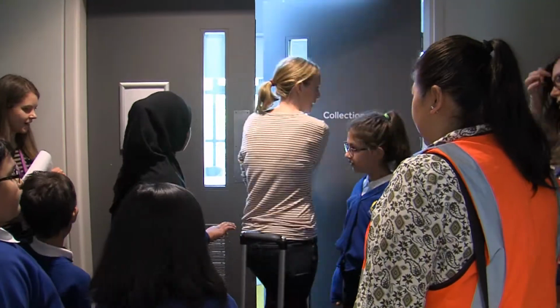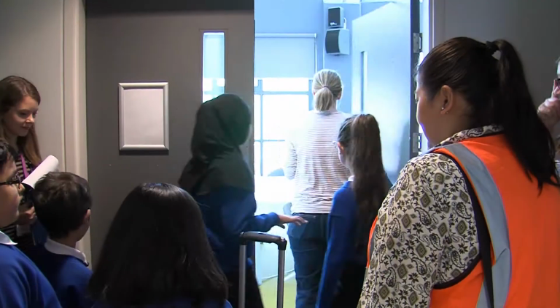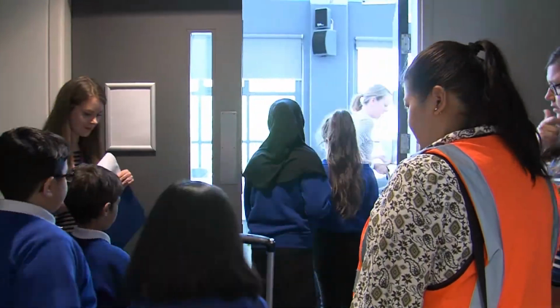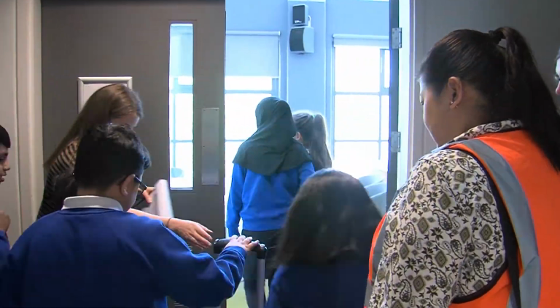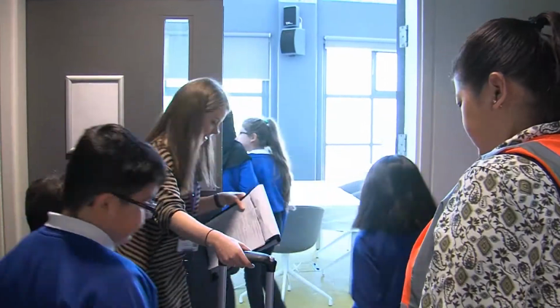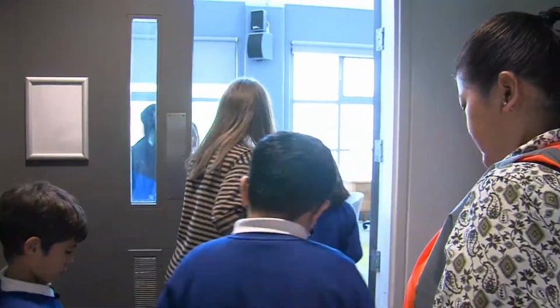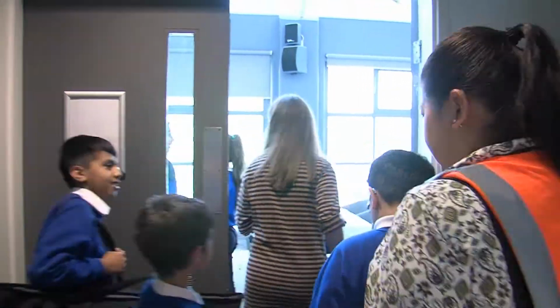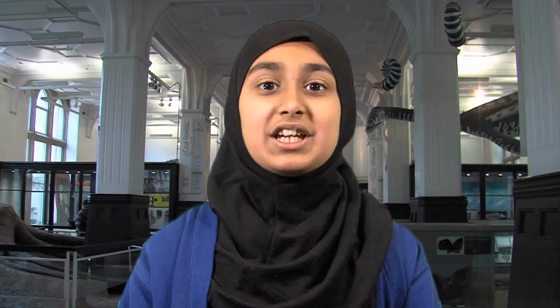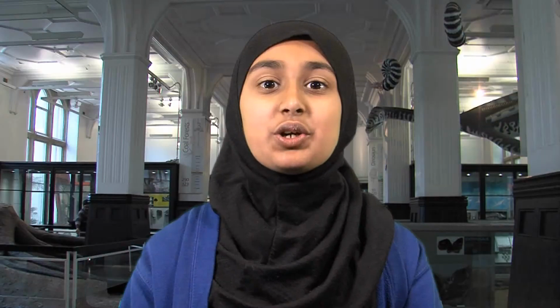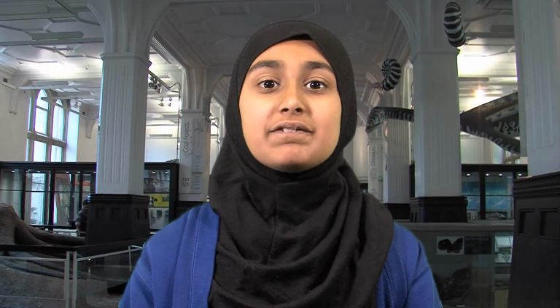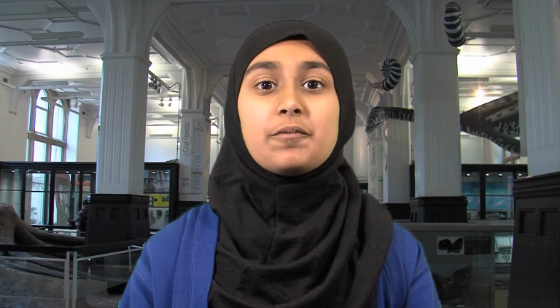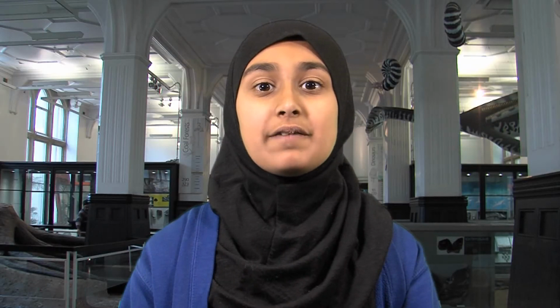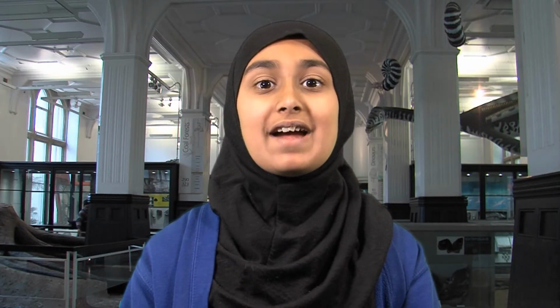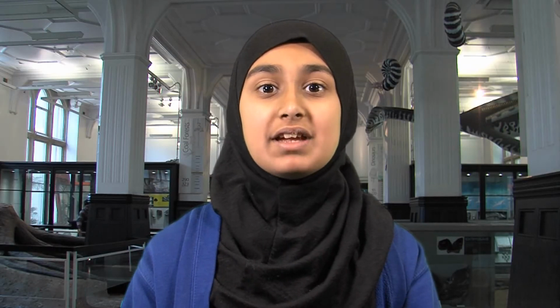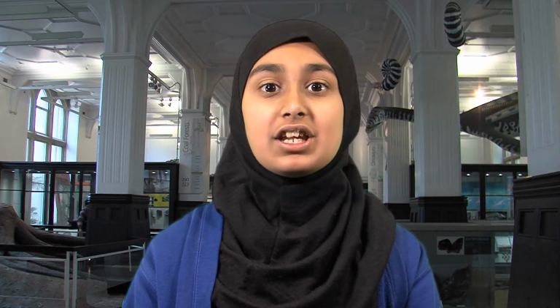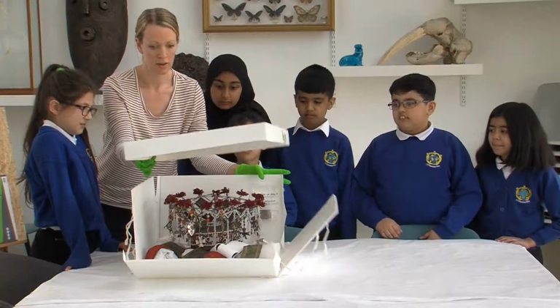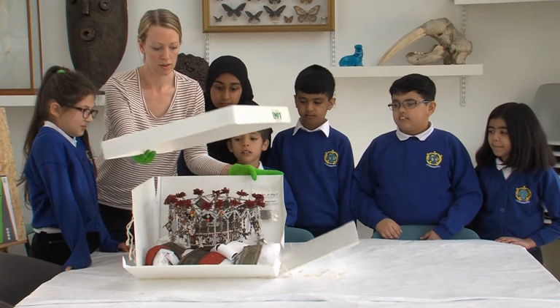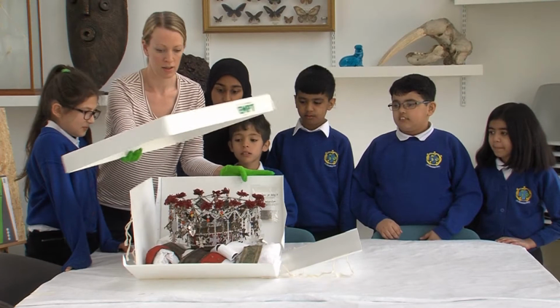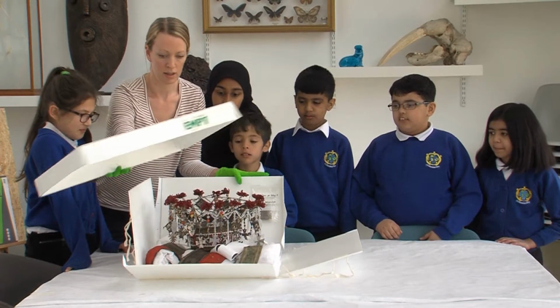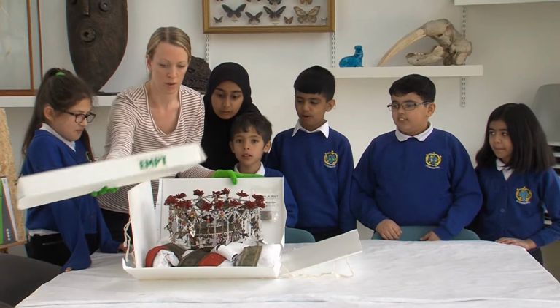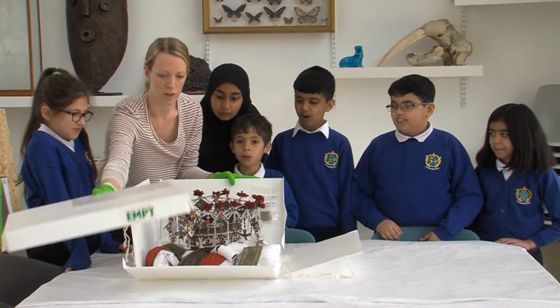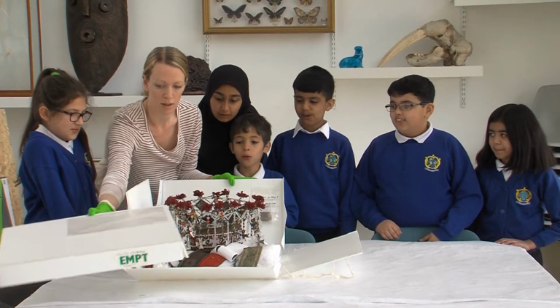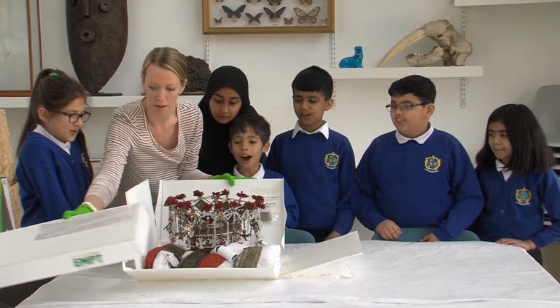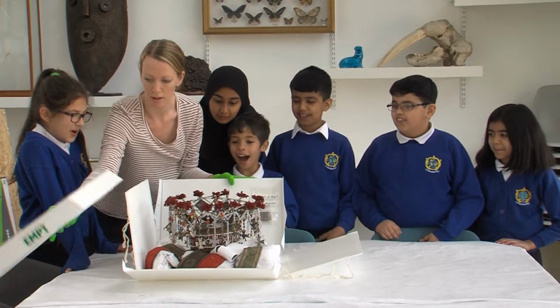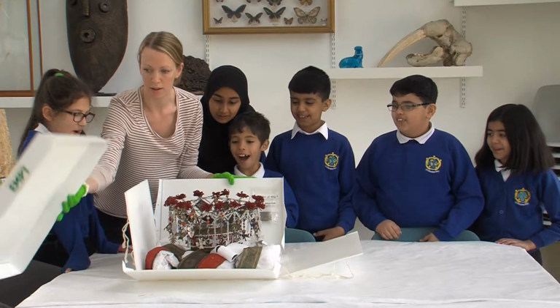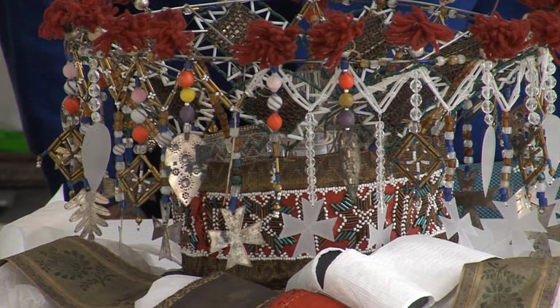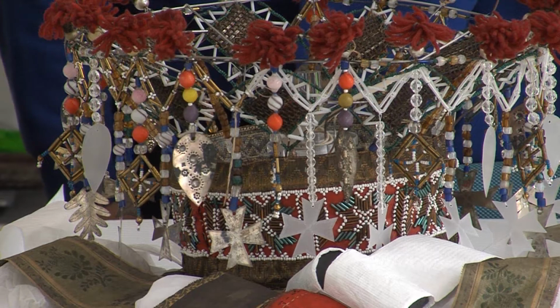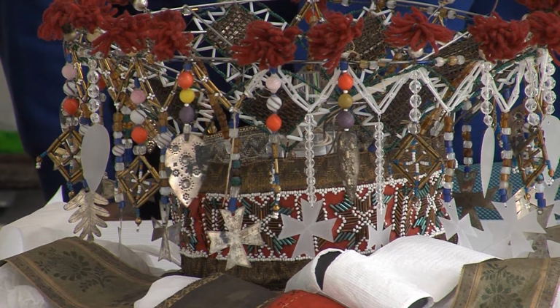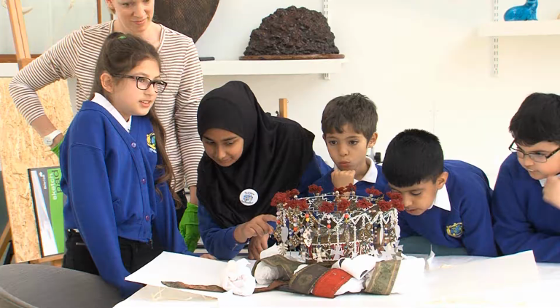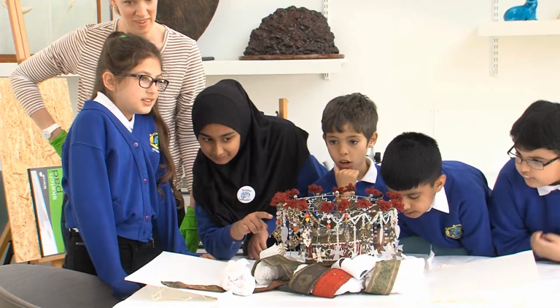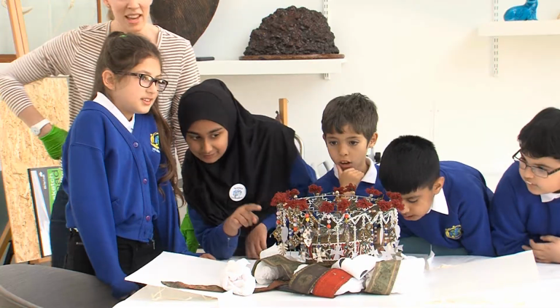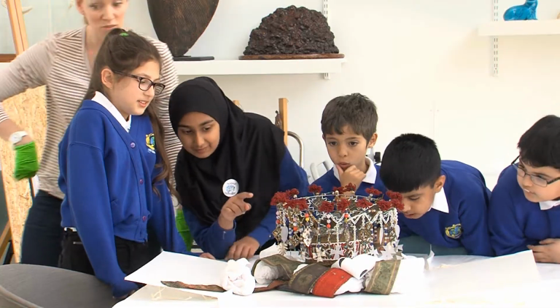The conservation team makes sure that 4.5 million objects are safe from the threats of humidity, light, temperature and pests.